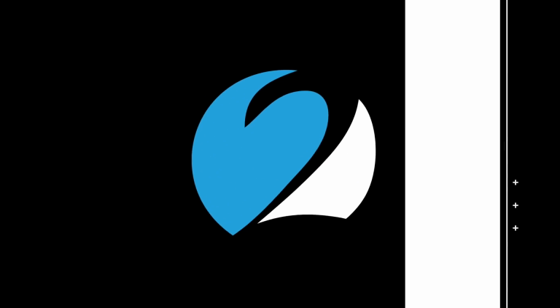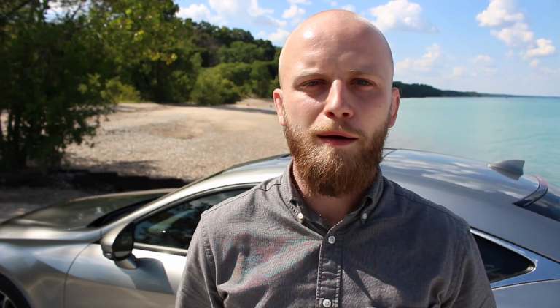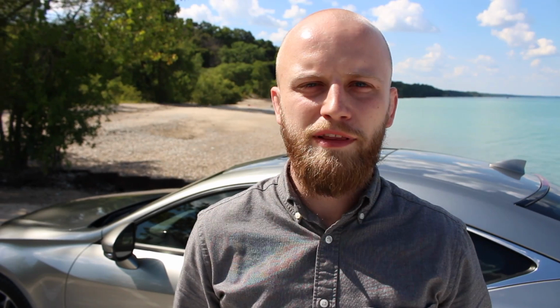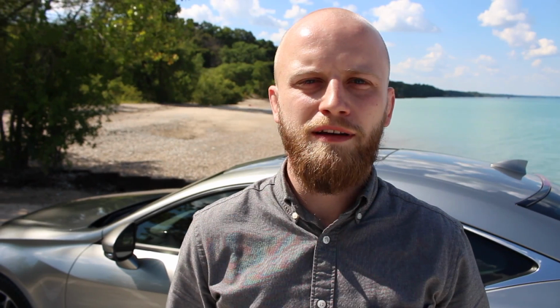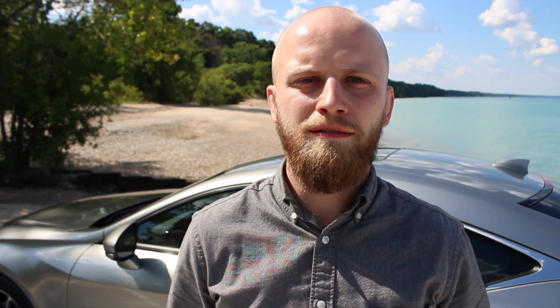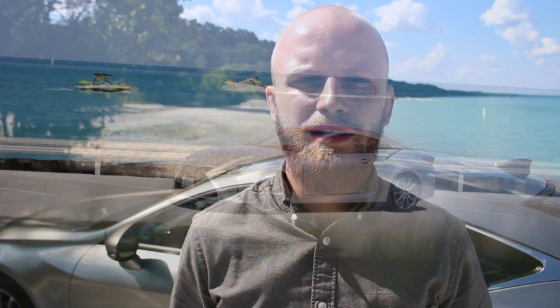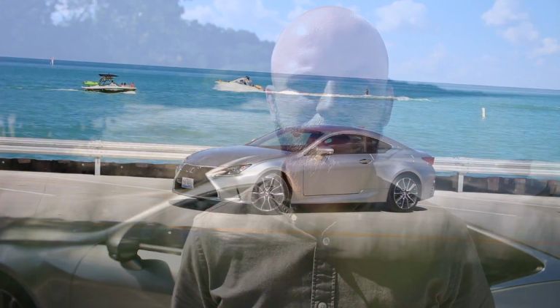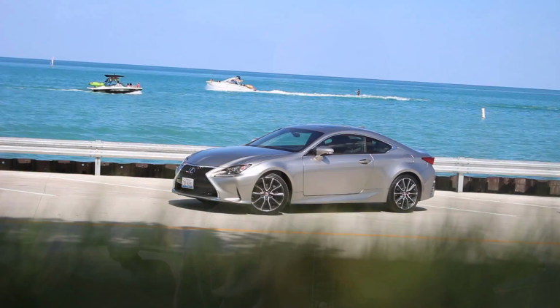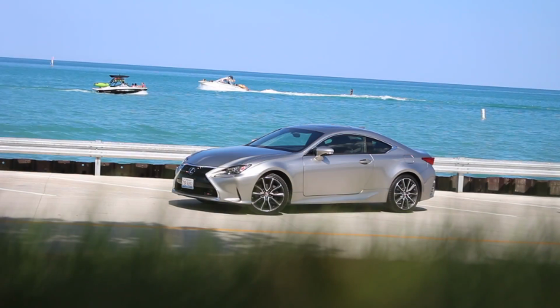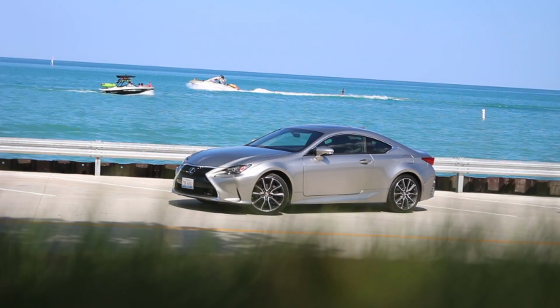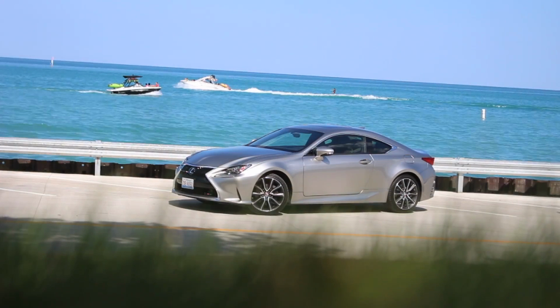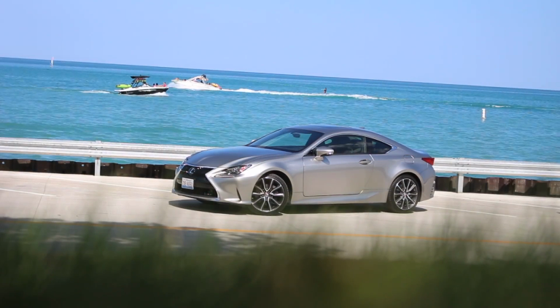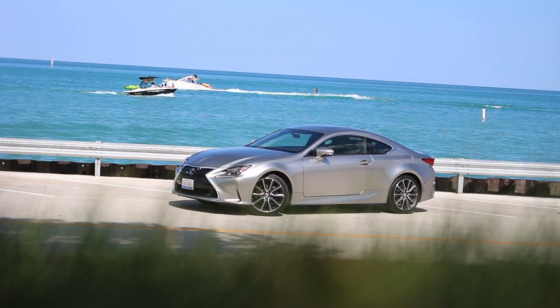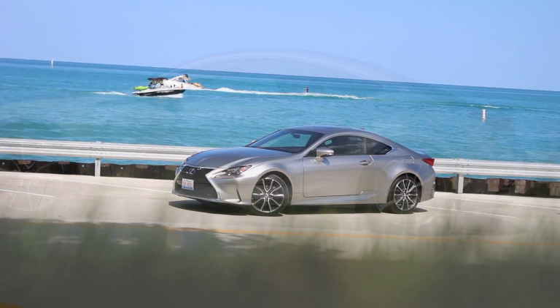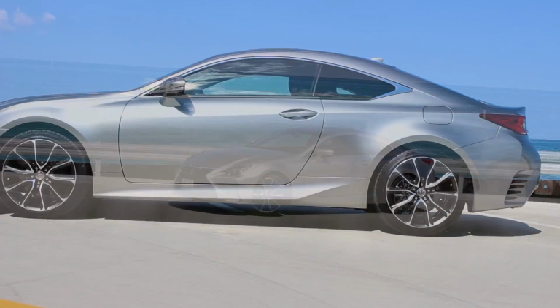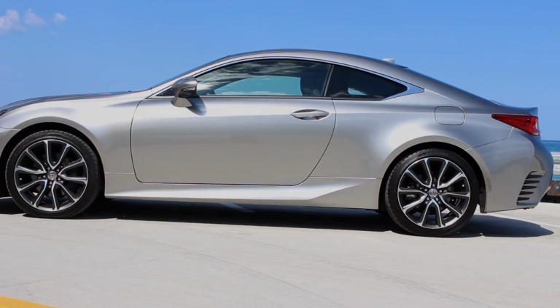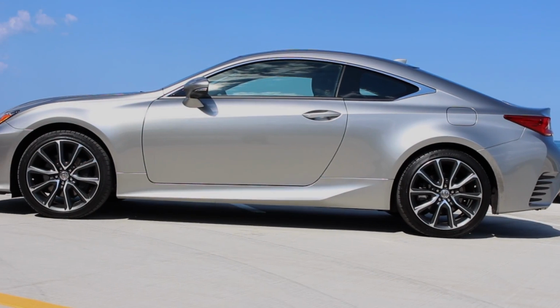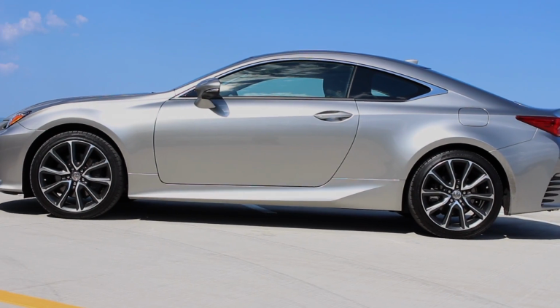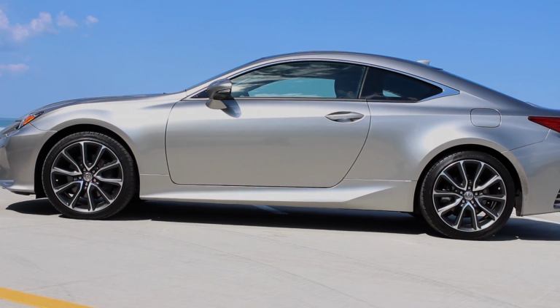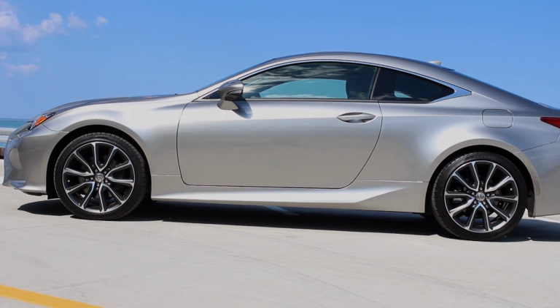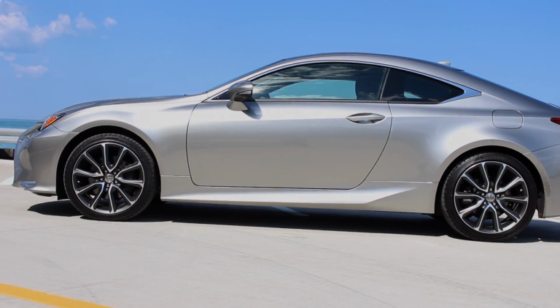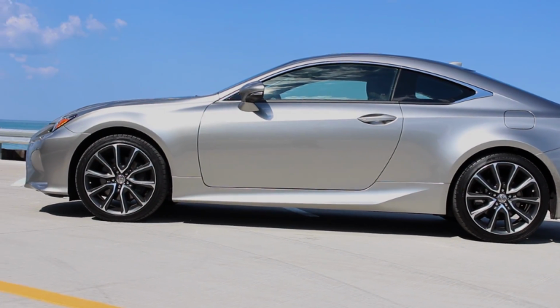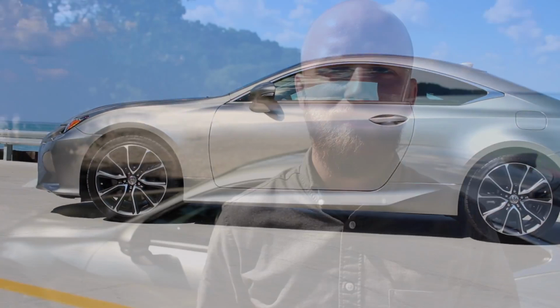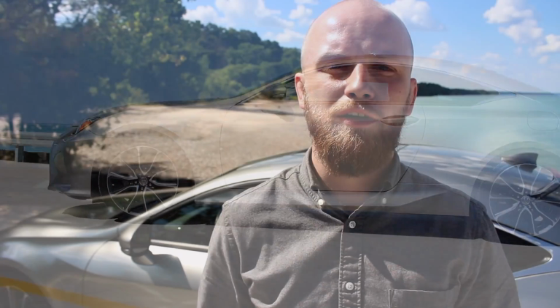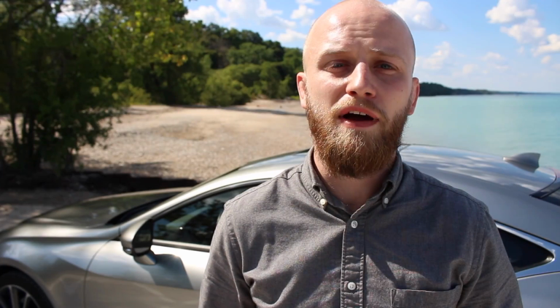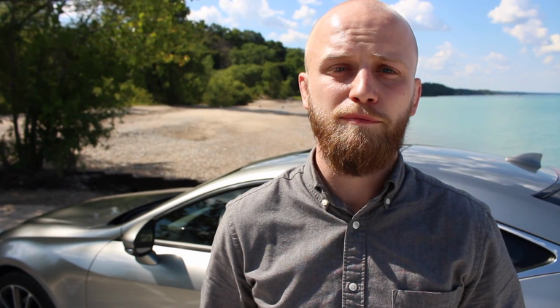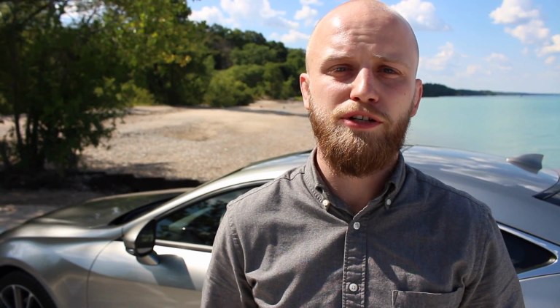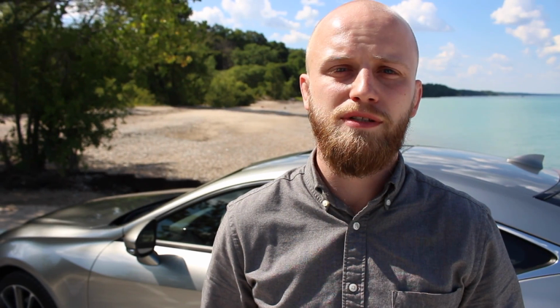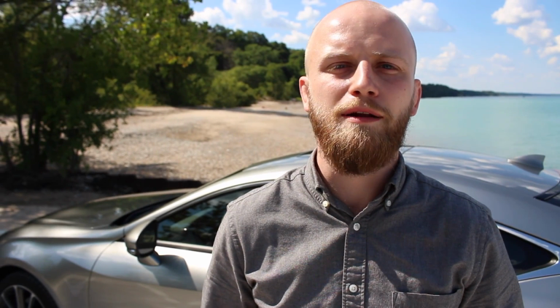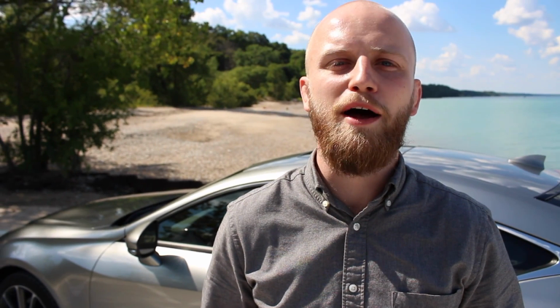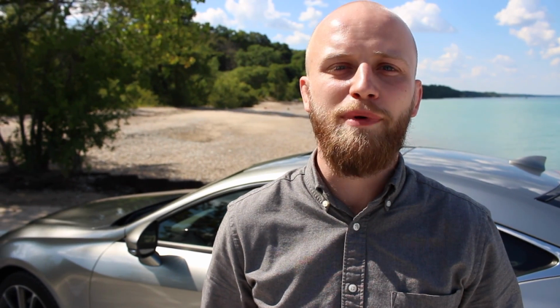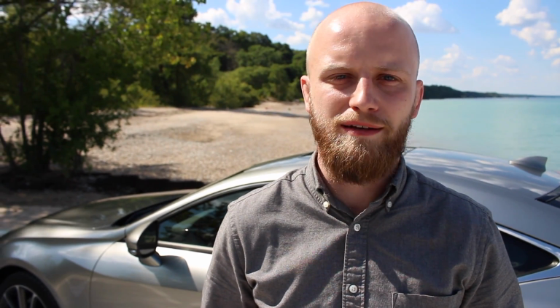I'm Wade Thiel, and today we're in the 2017 Lexus RC 350. Here are five impressions in about a minute.